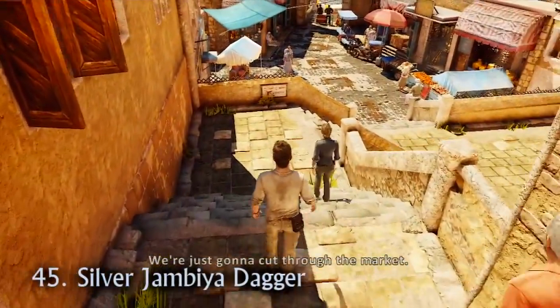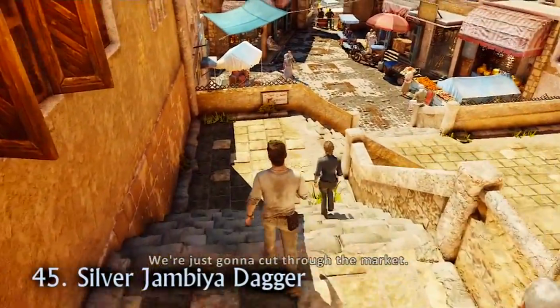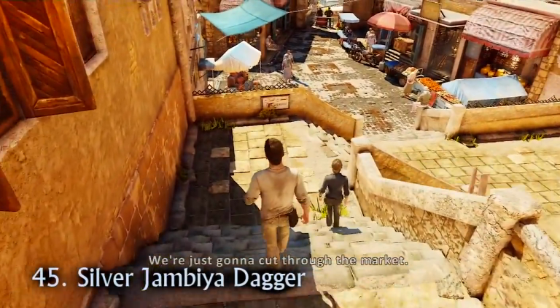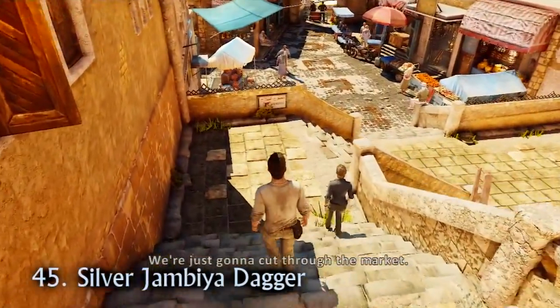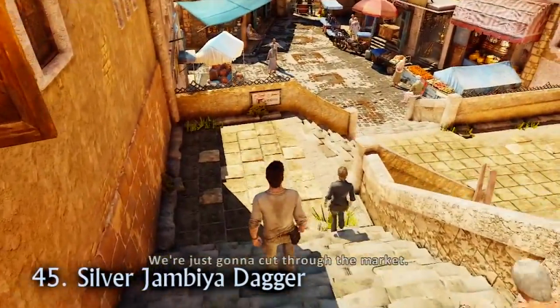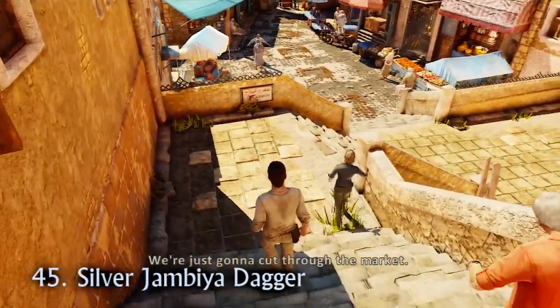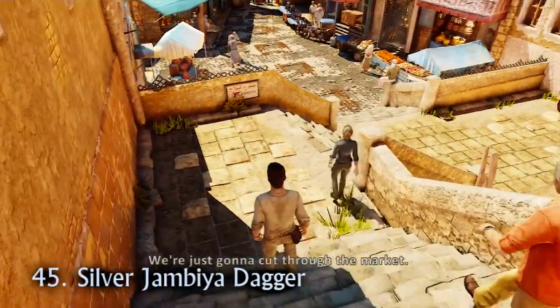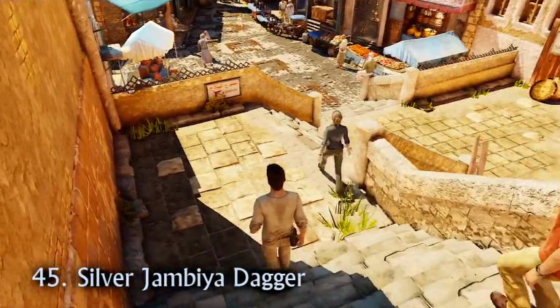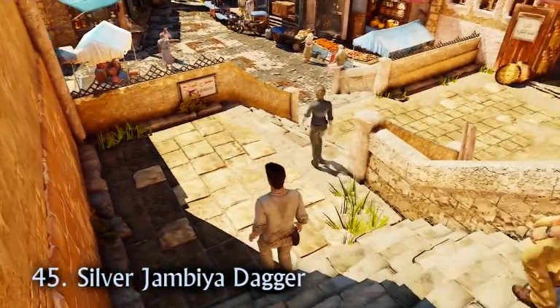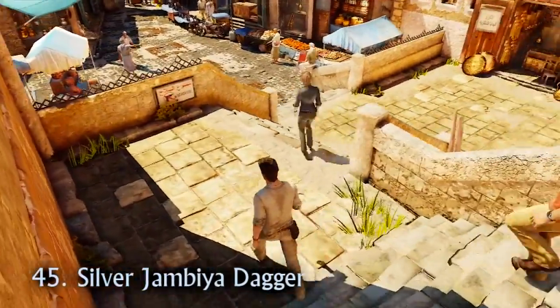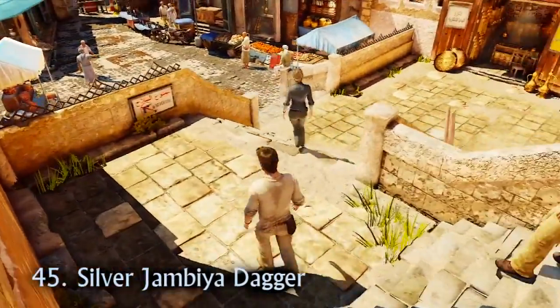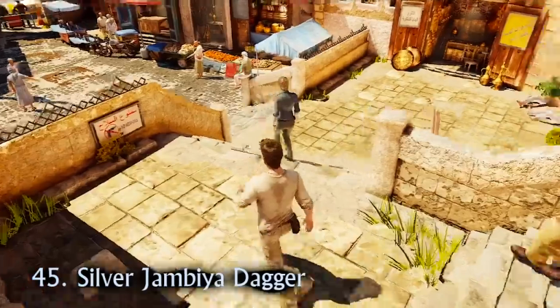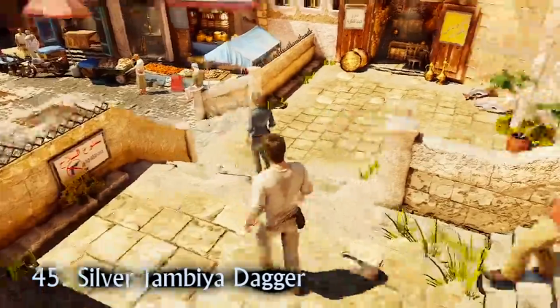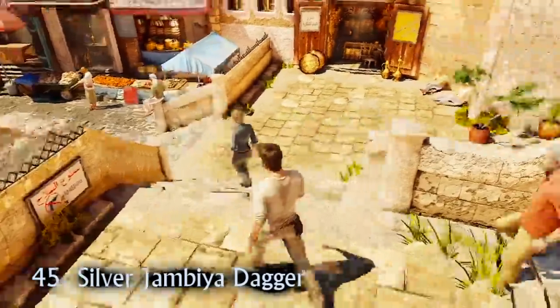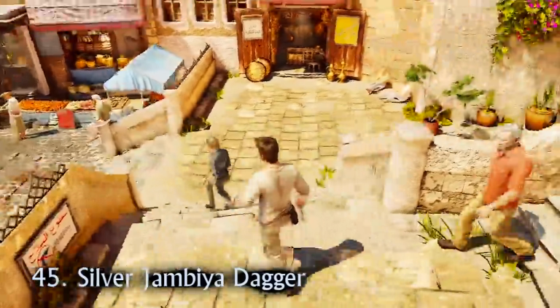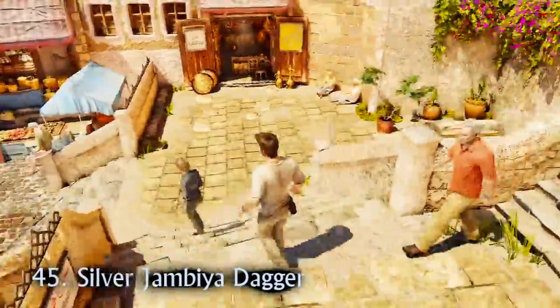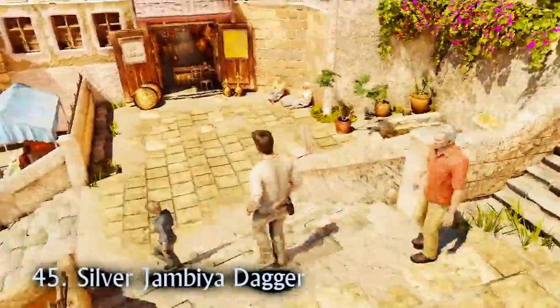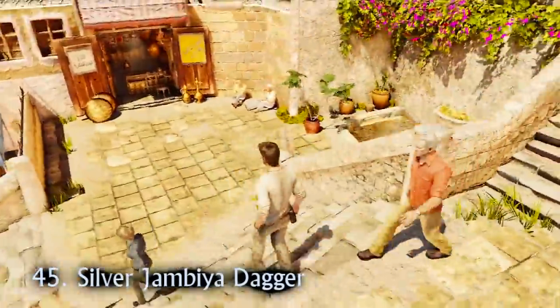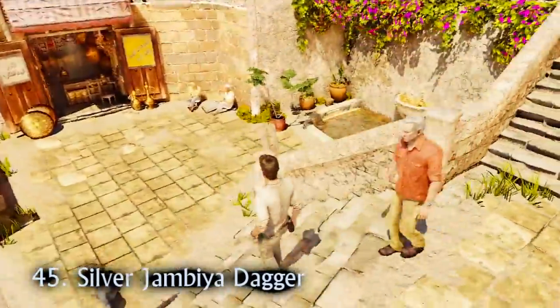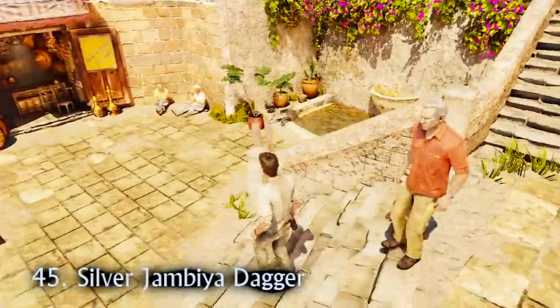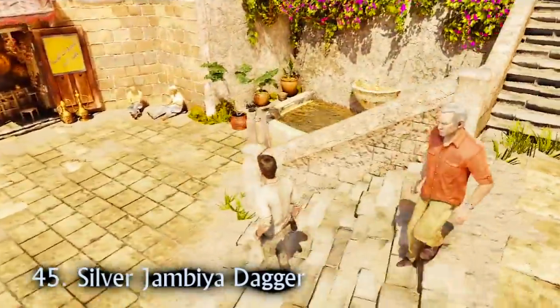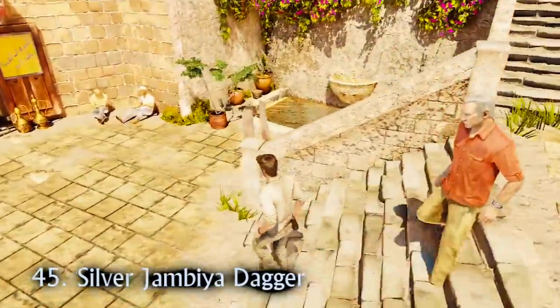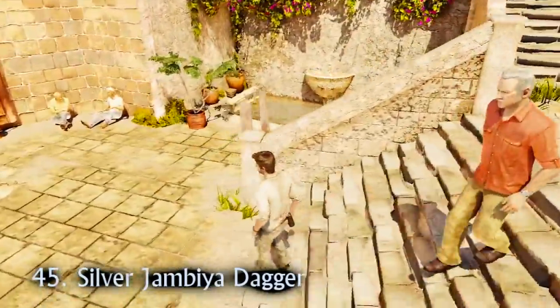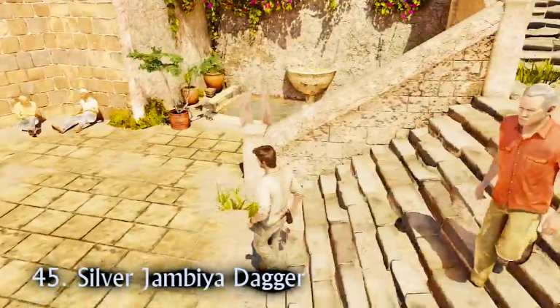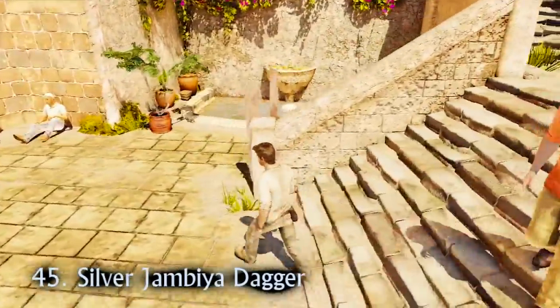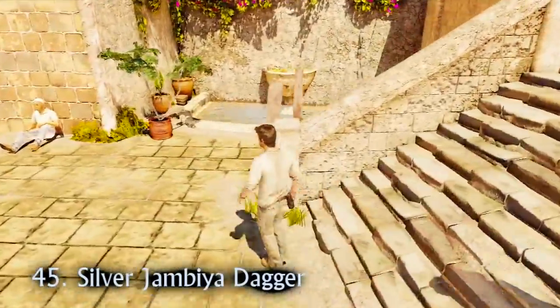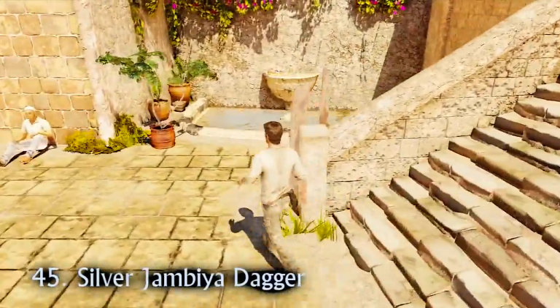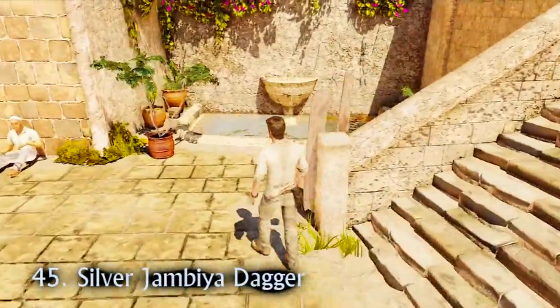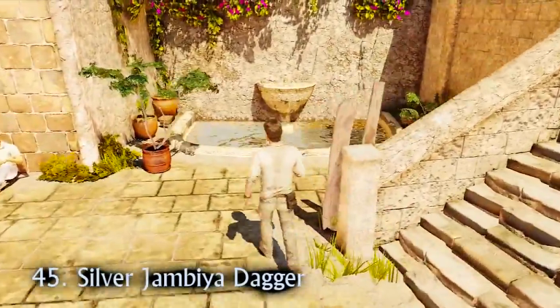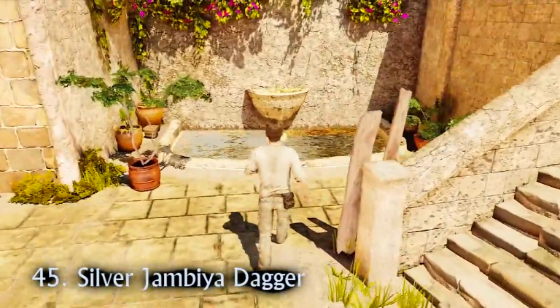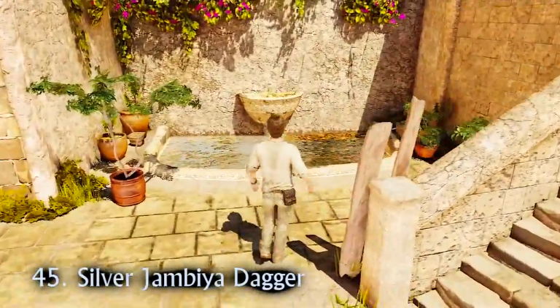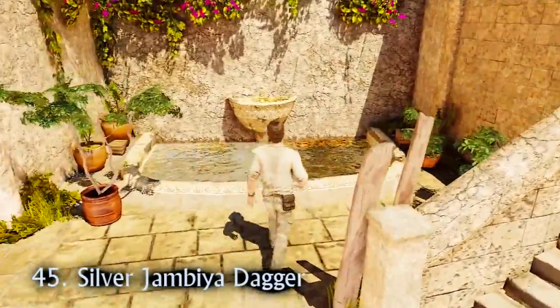As soon as you reach the market, check the fountain behind the stairs to find the silver Jambia dagger.